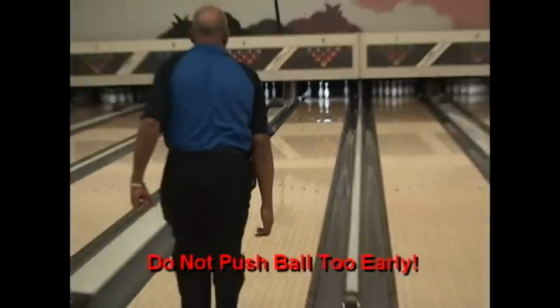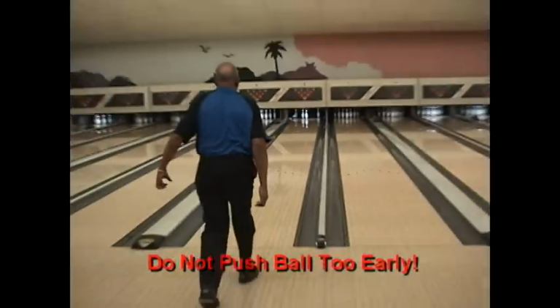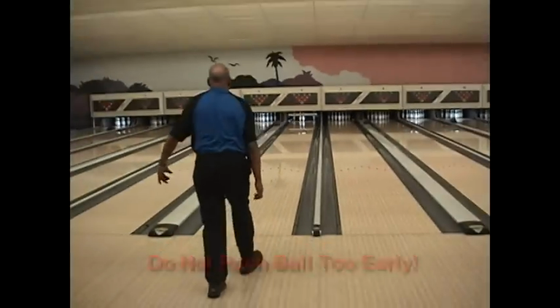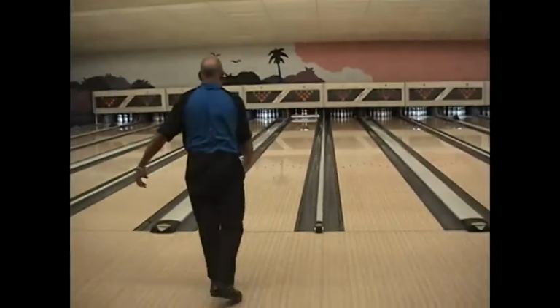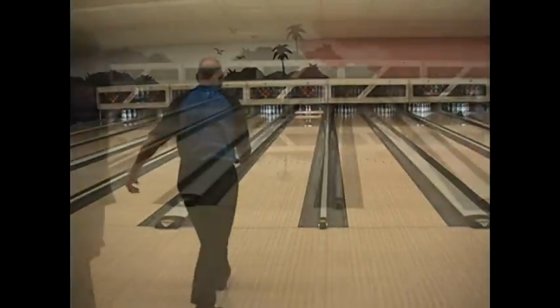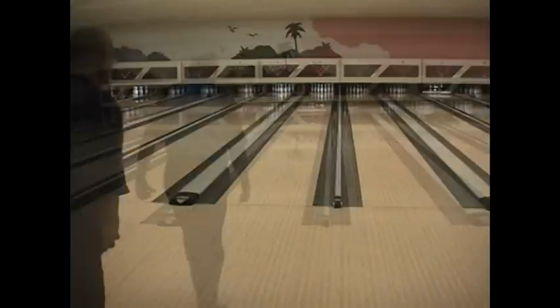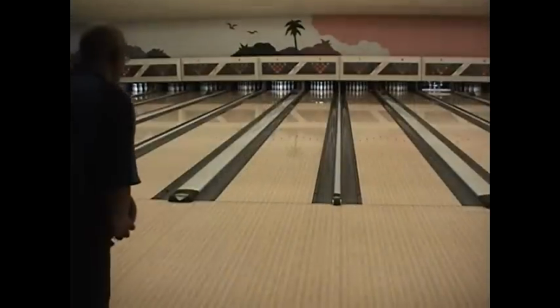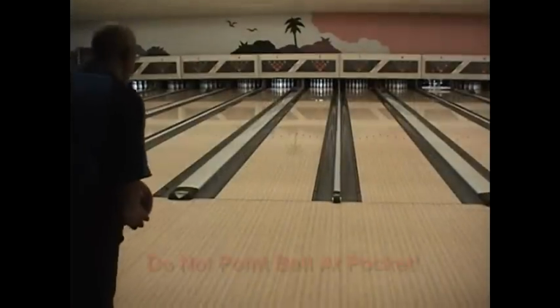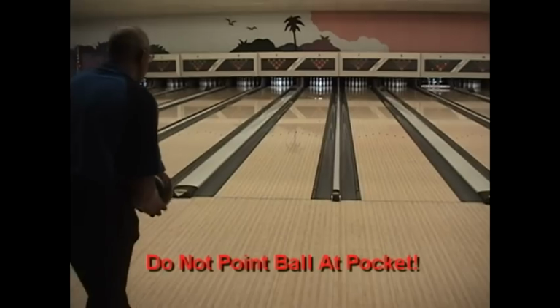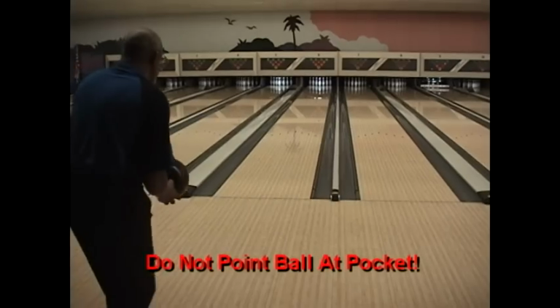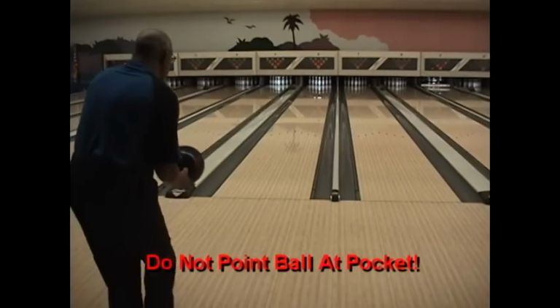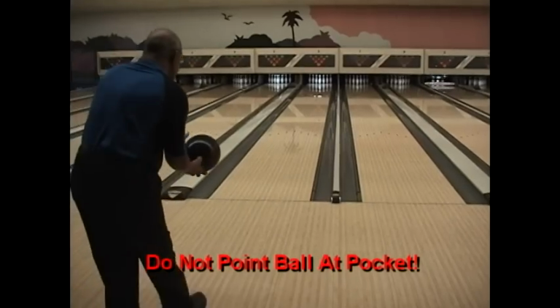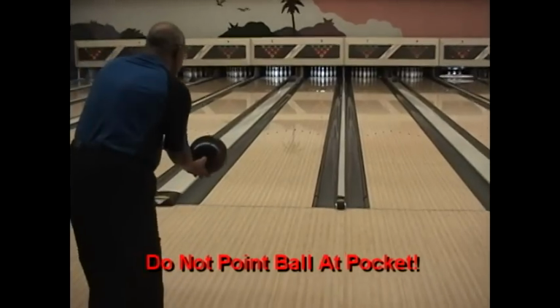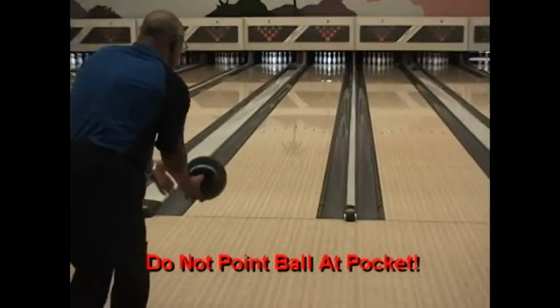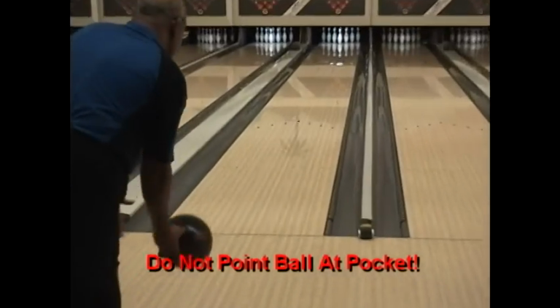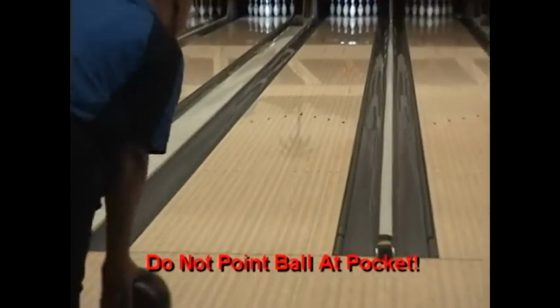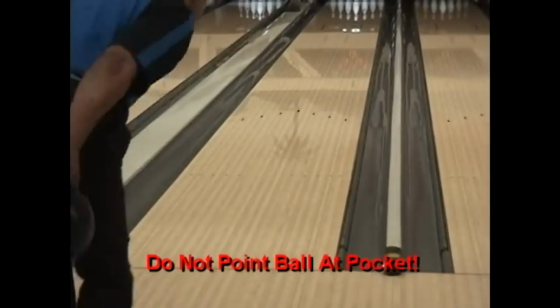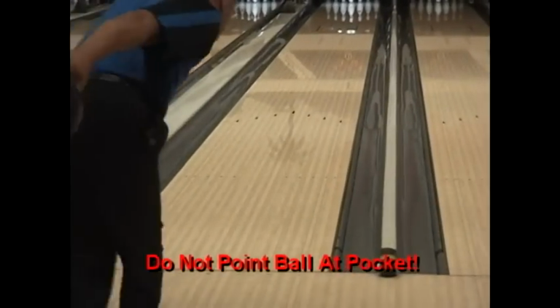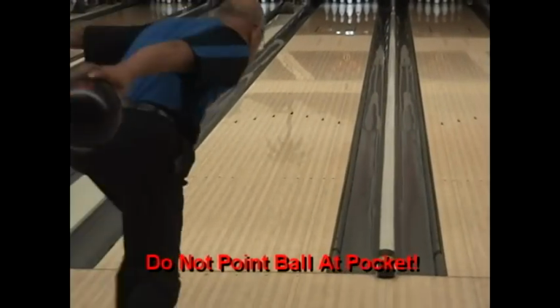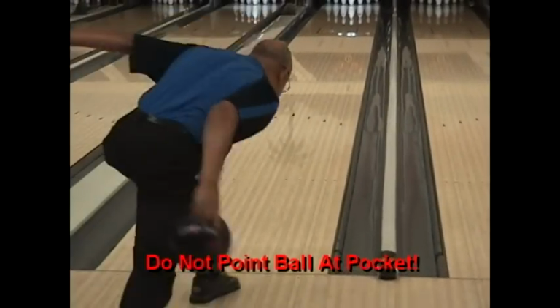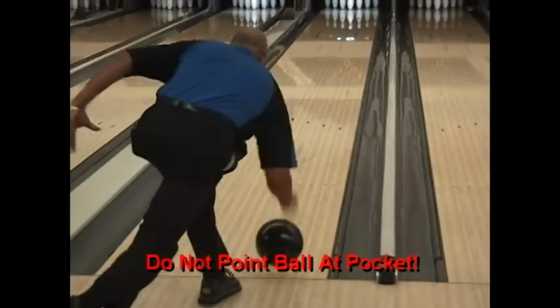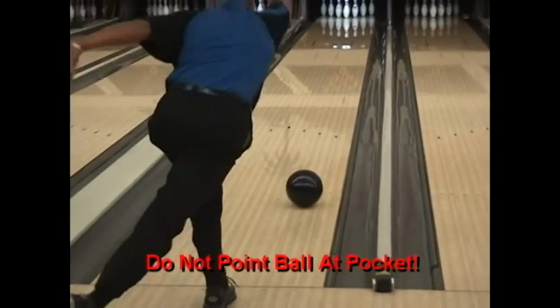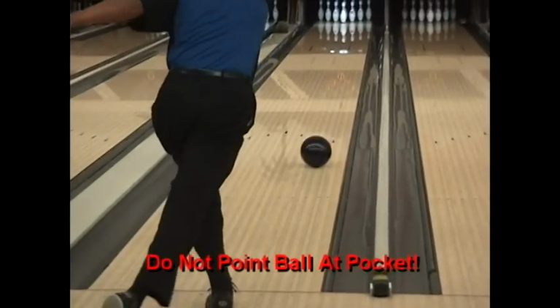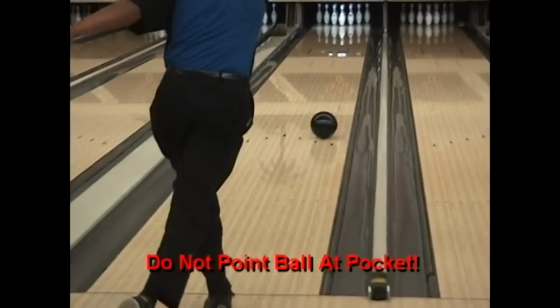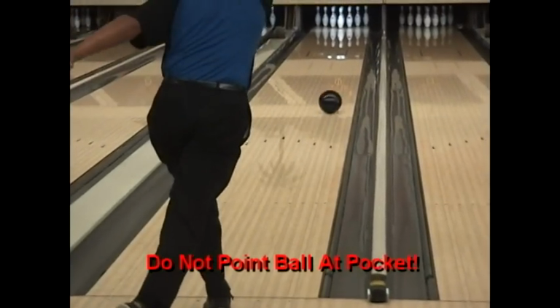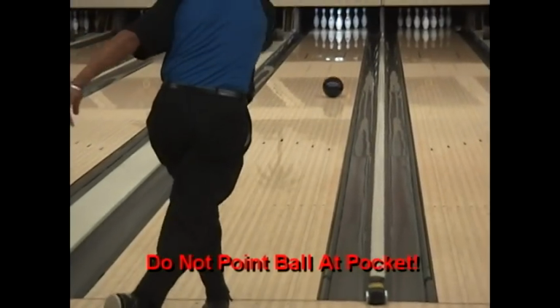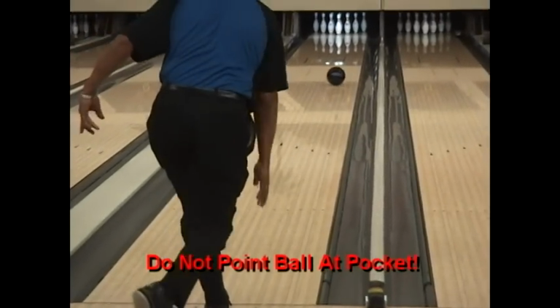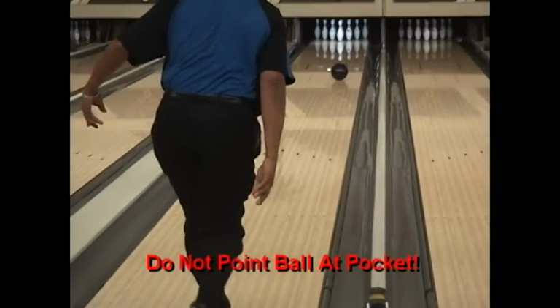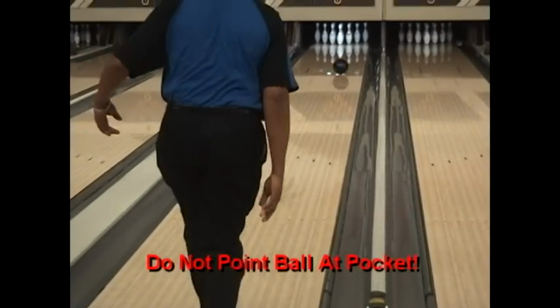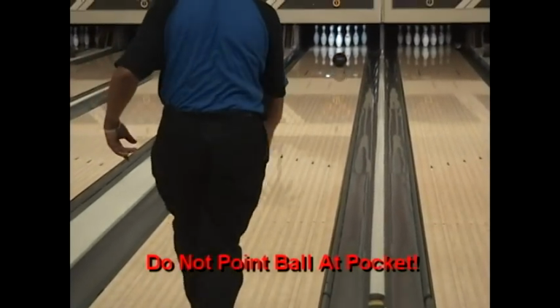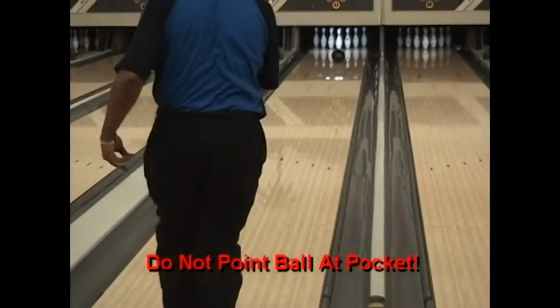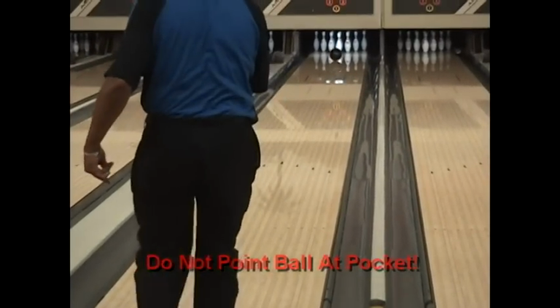Also, do not point the ball towards the pins, as the back ends will cause the ball to check up, resulting in a difficult split.